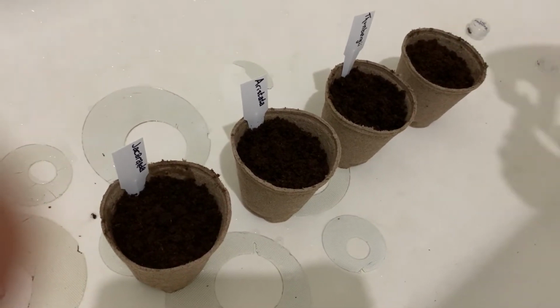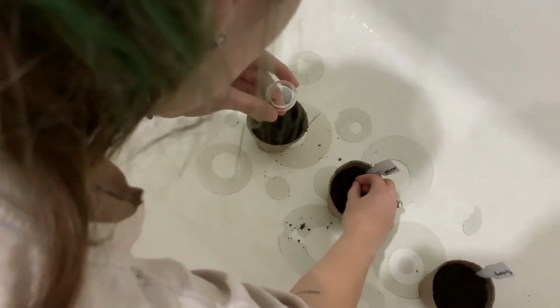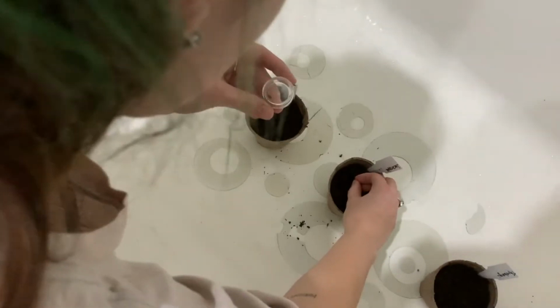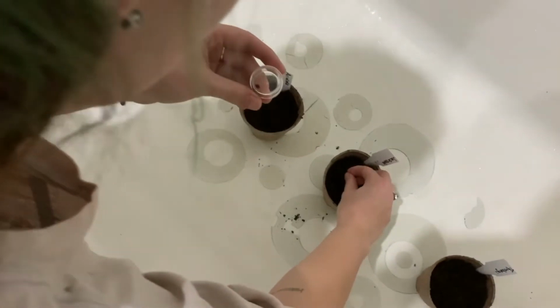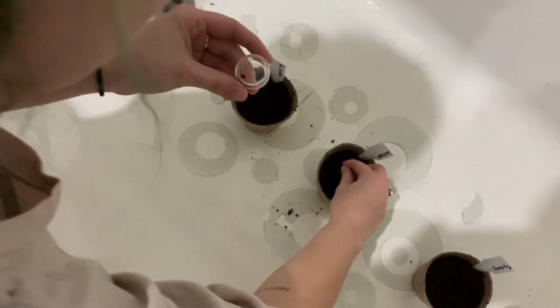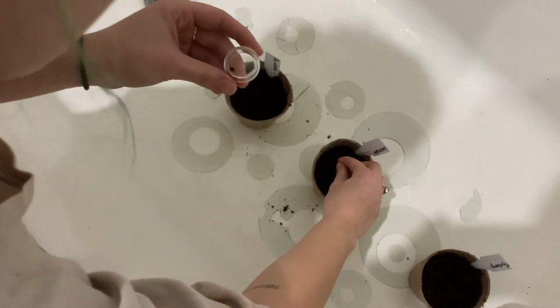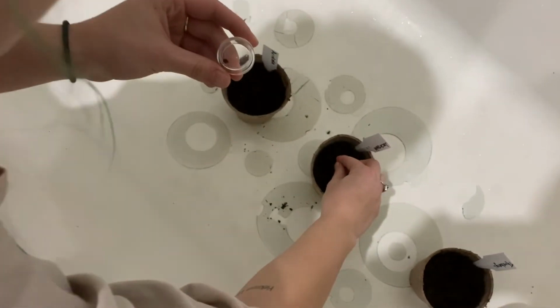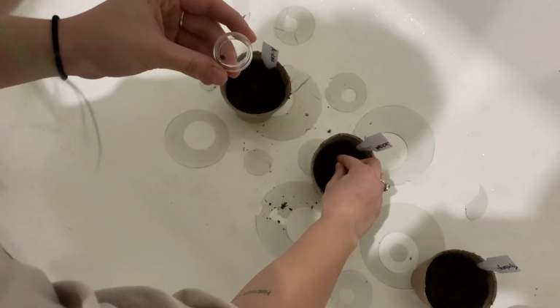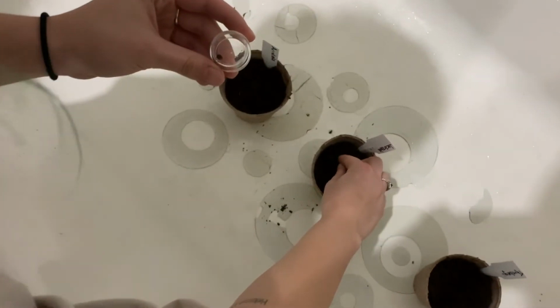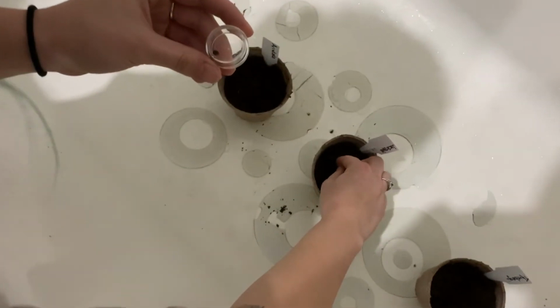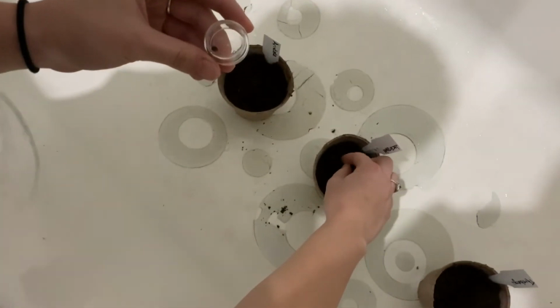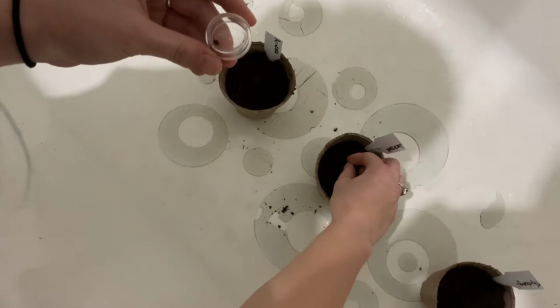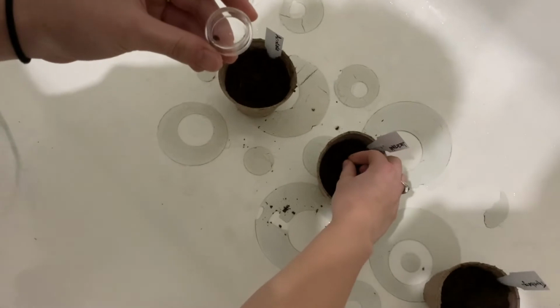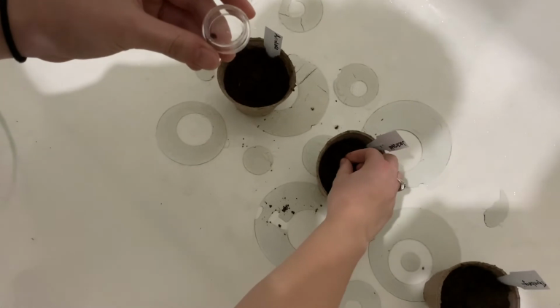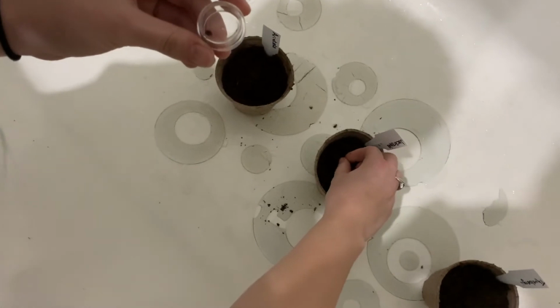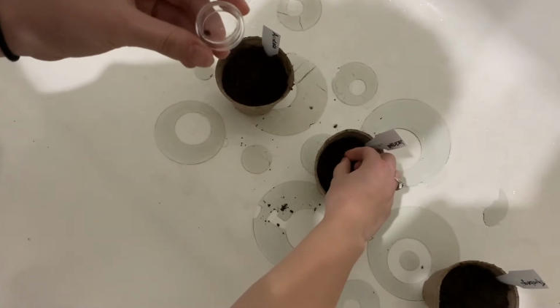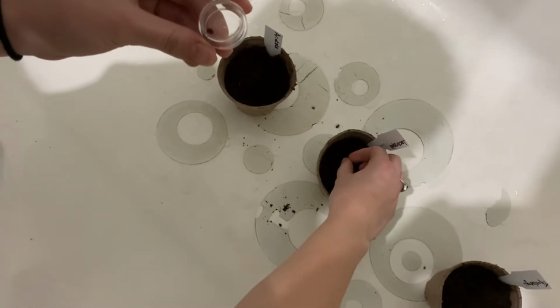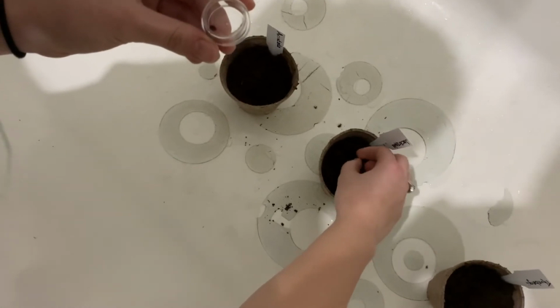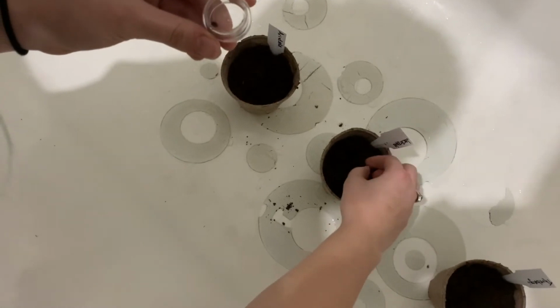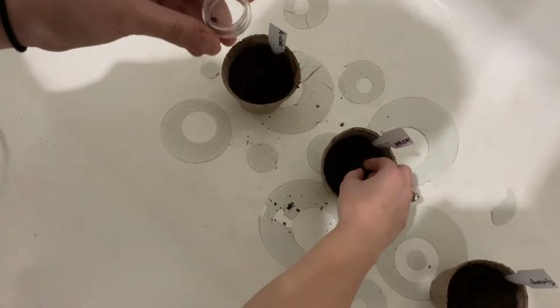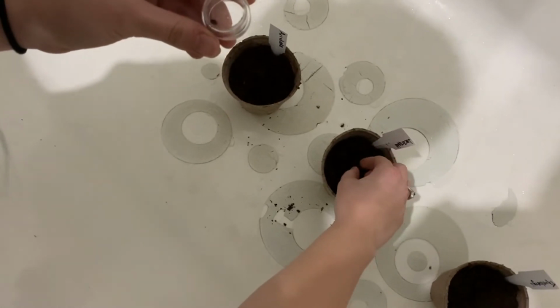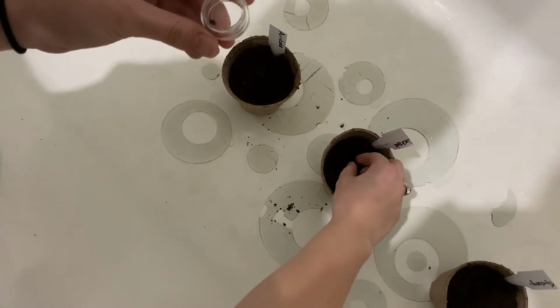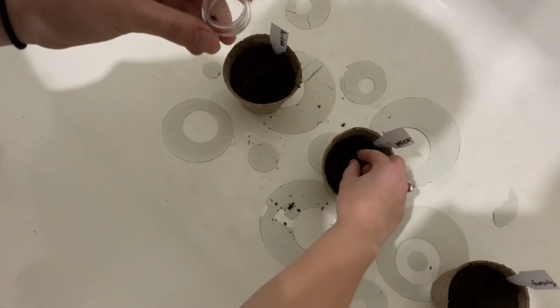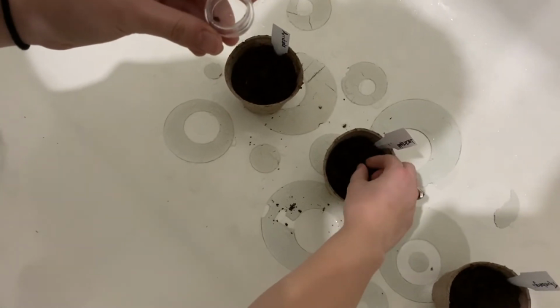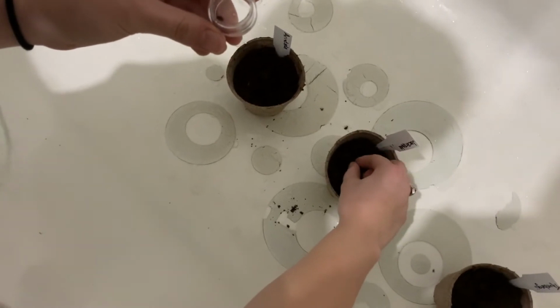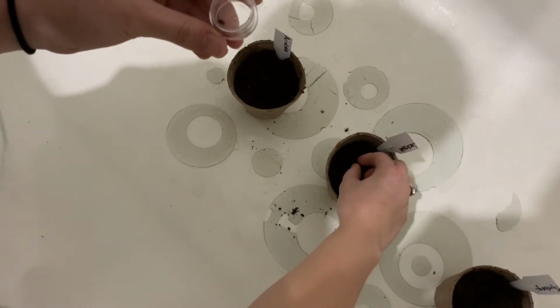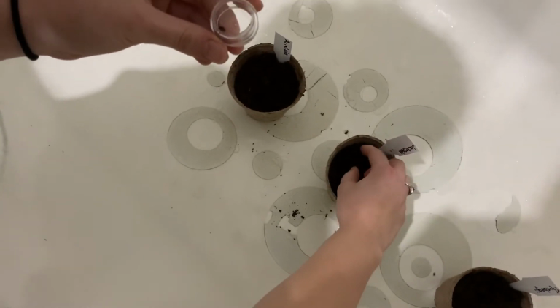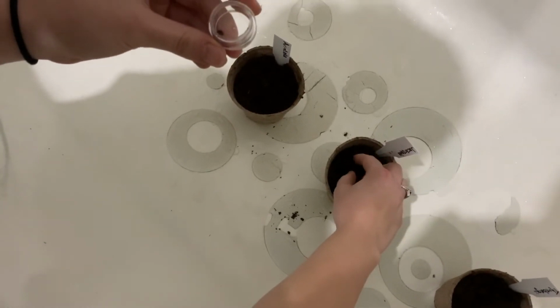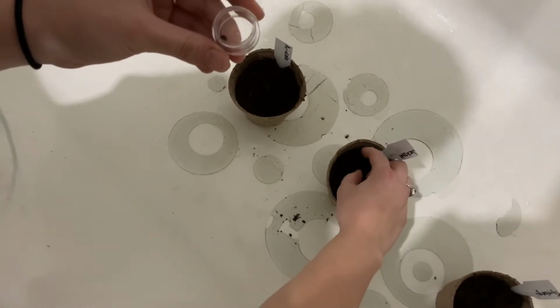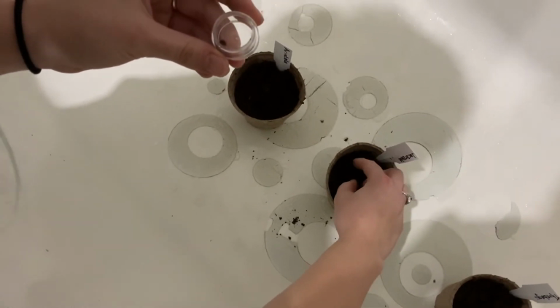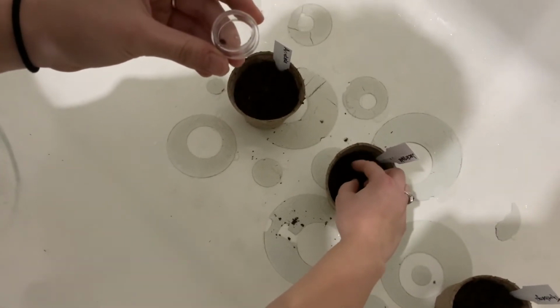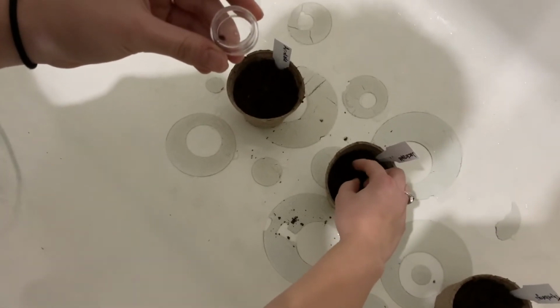So we started with three seeds per tree to see if we can get some good sprouts going.